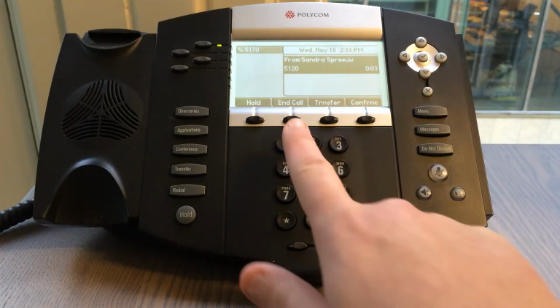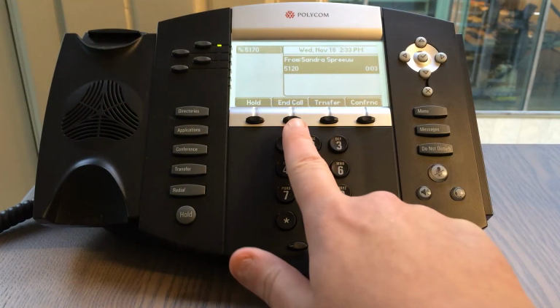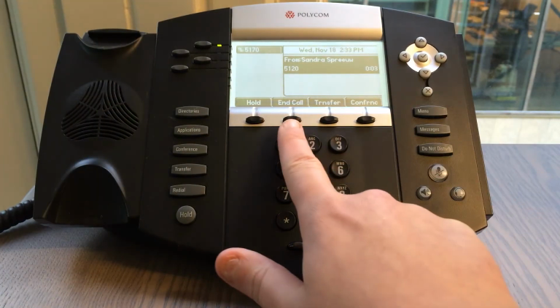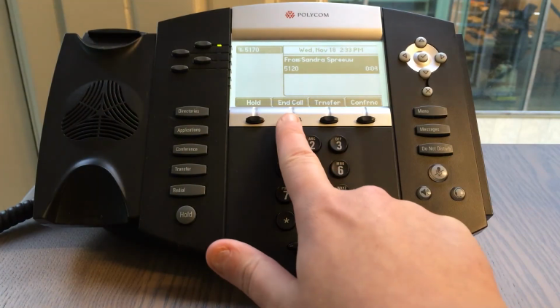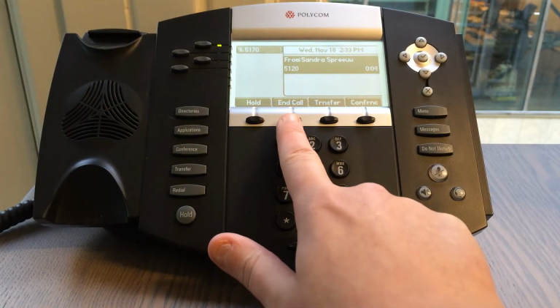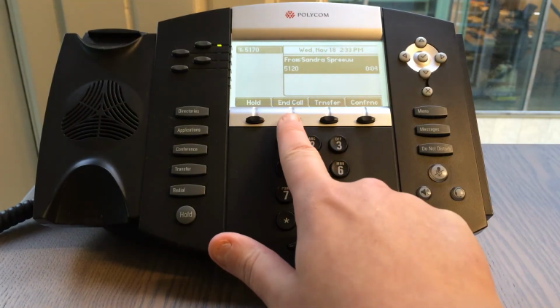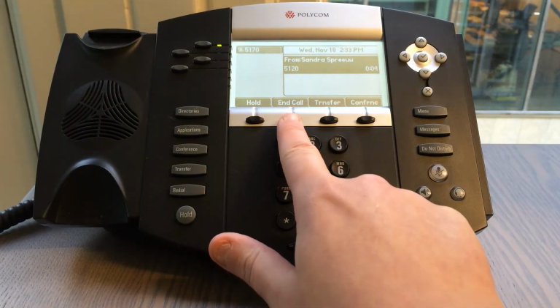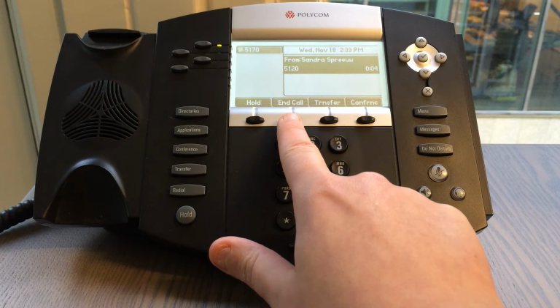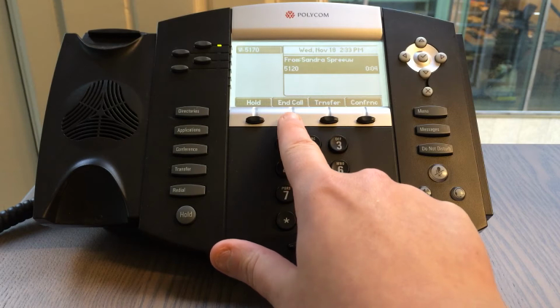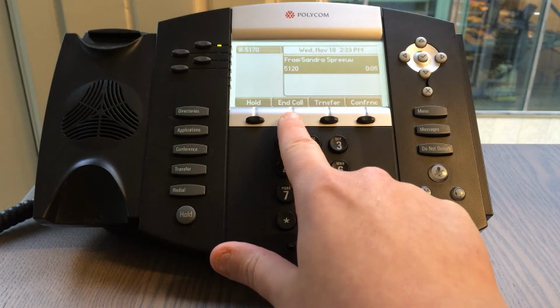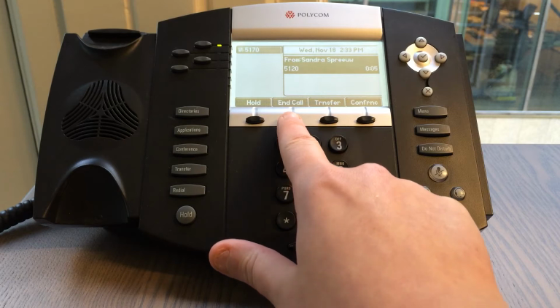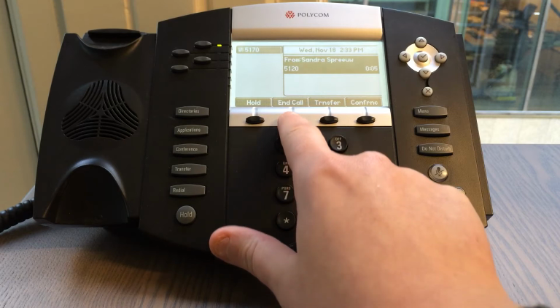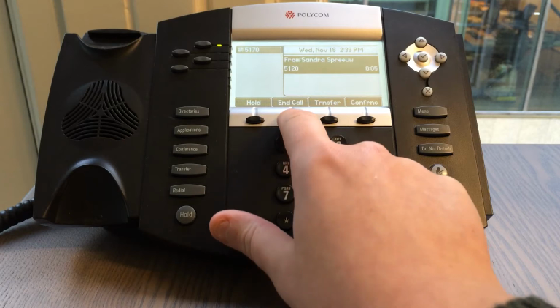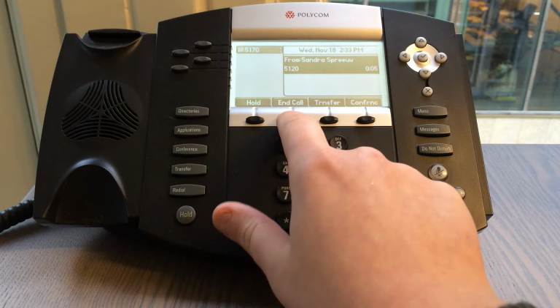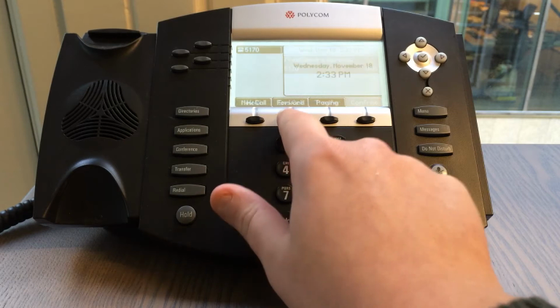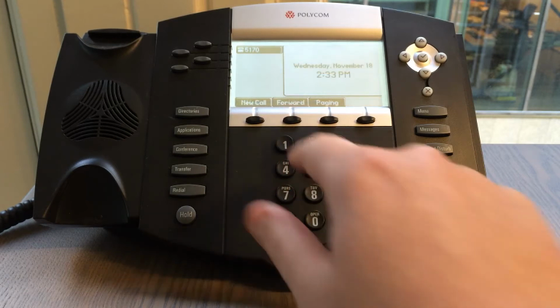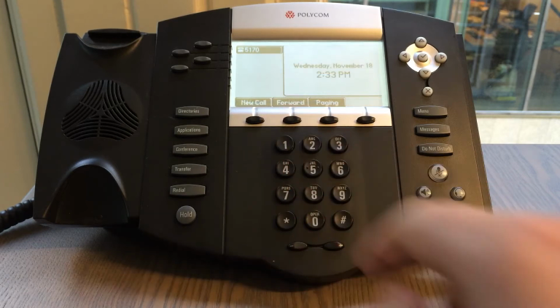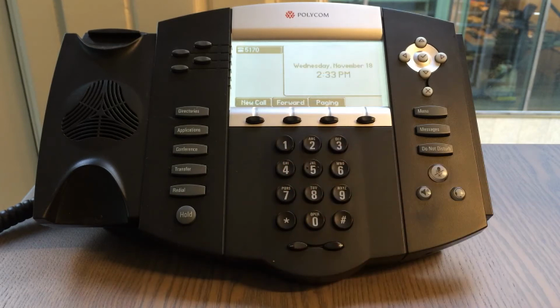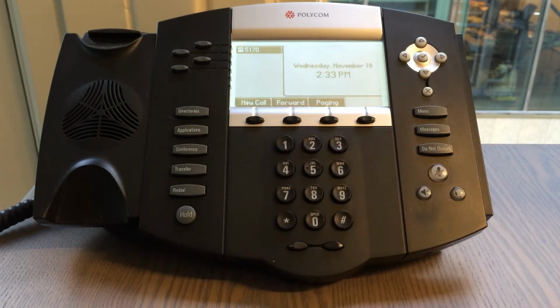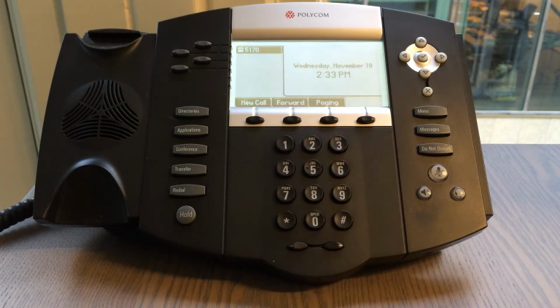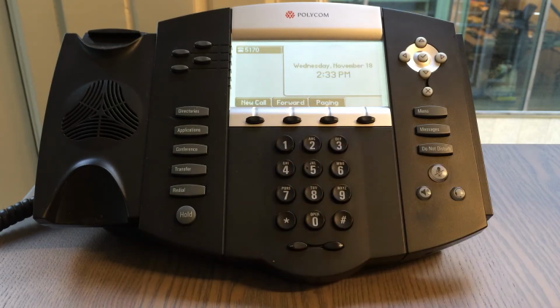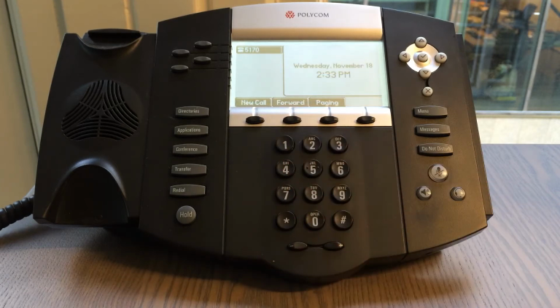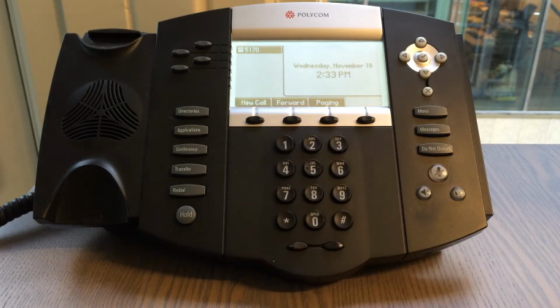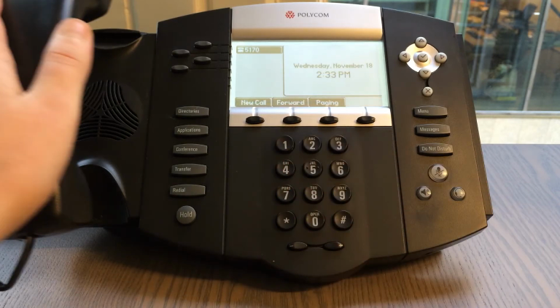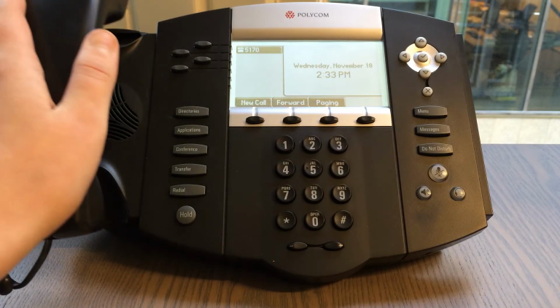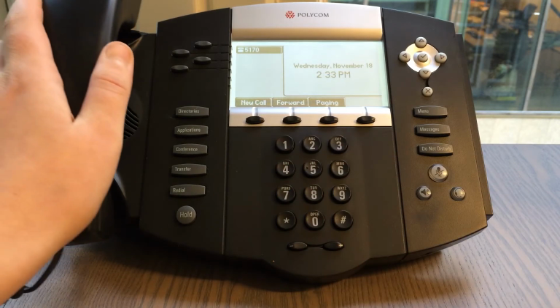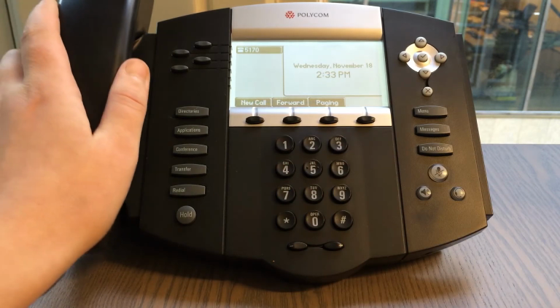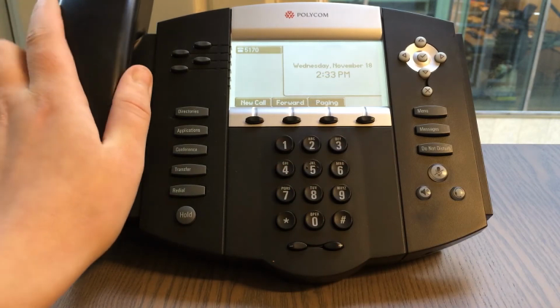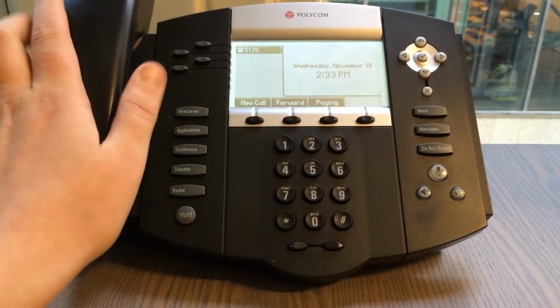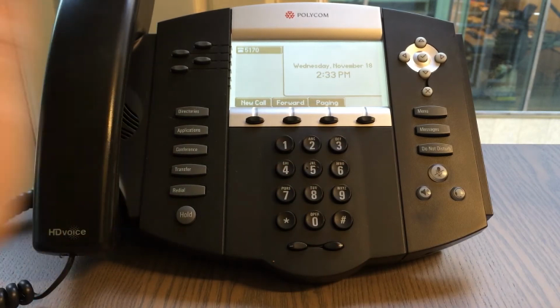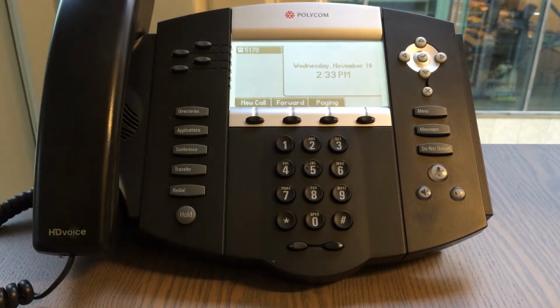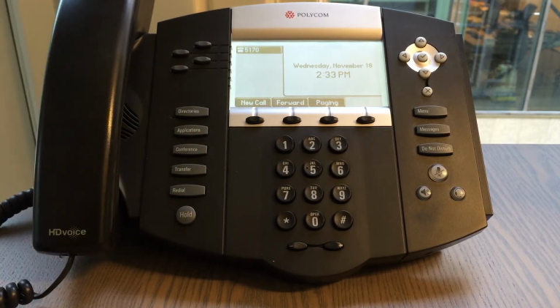You can end the call by pressing the button end call, or simply replace your handset.